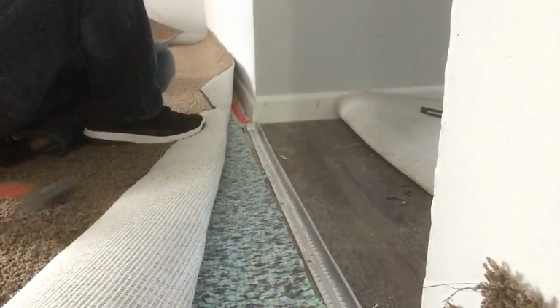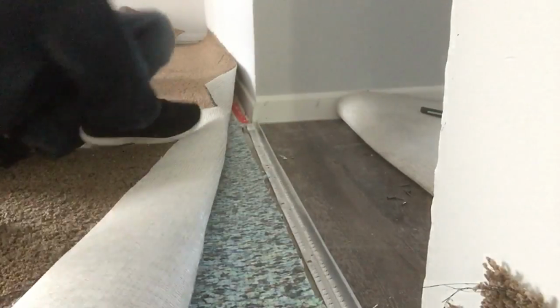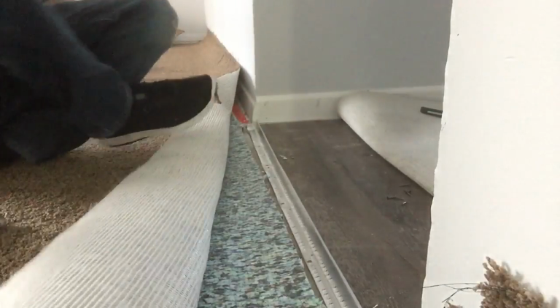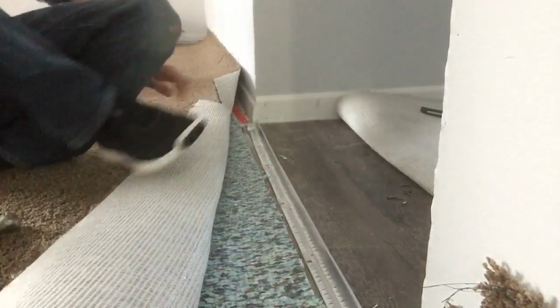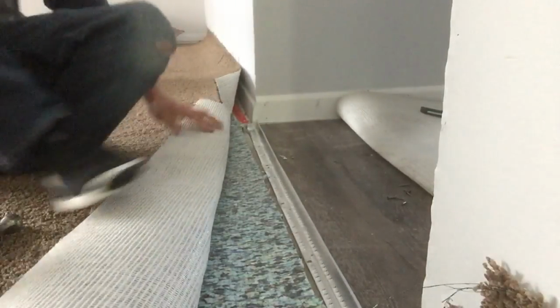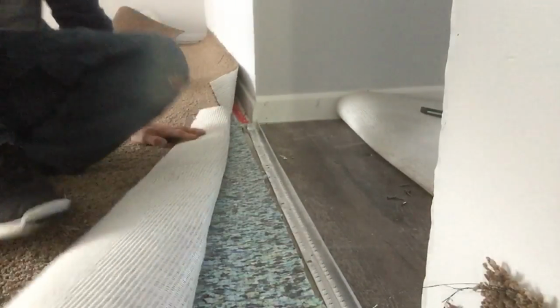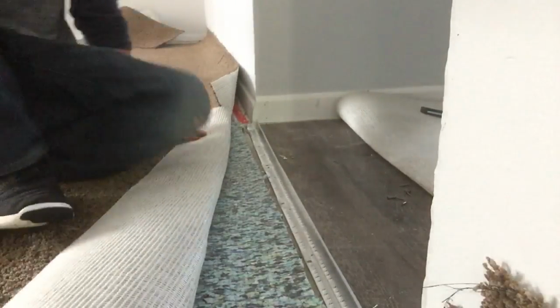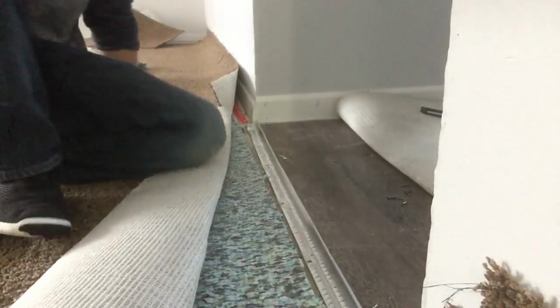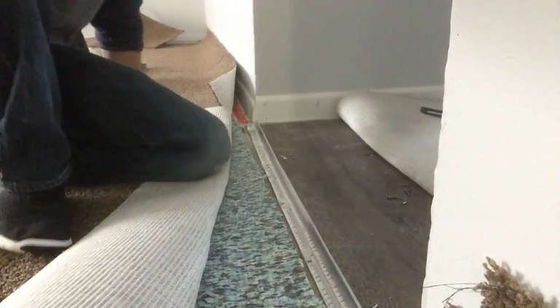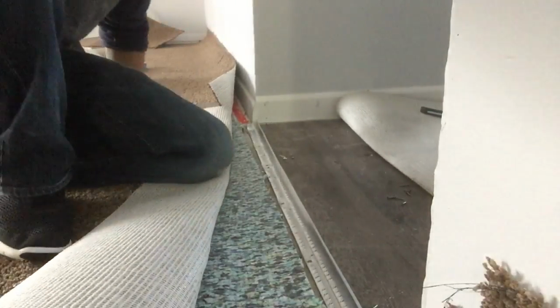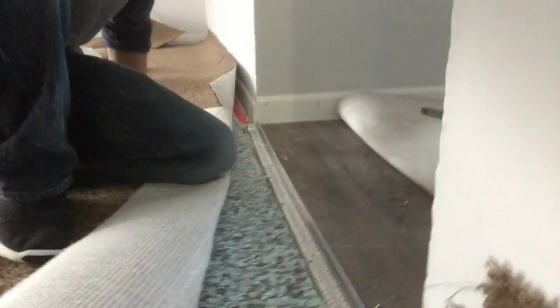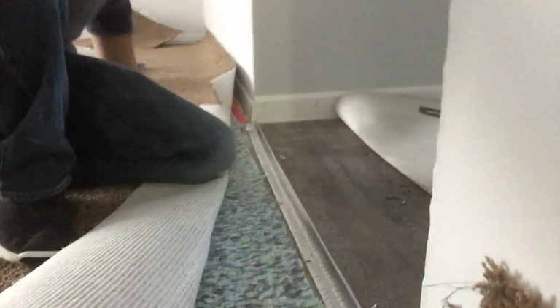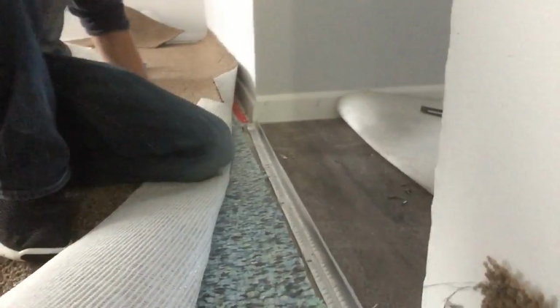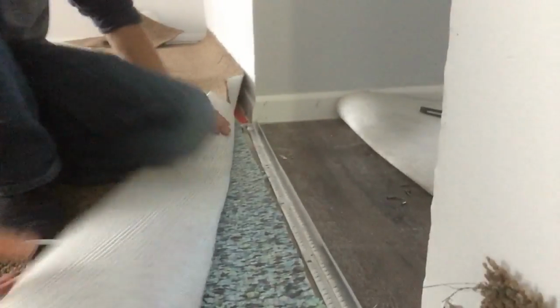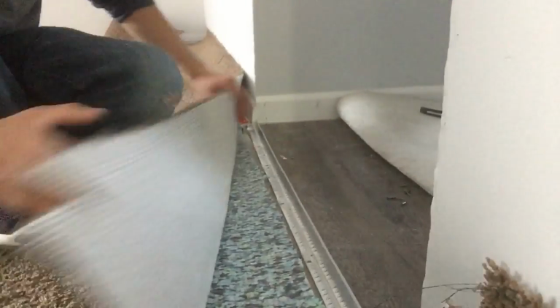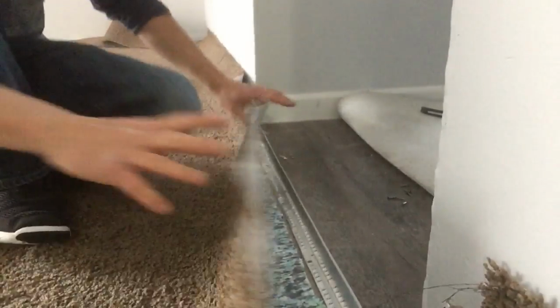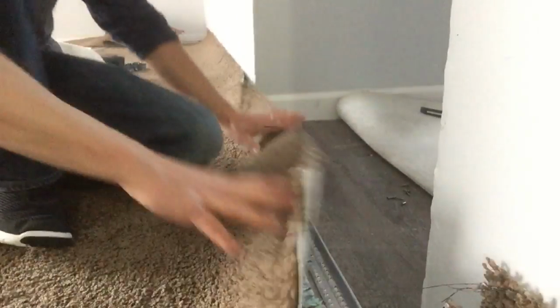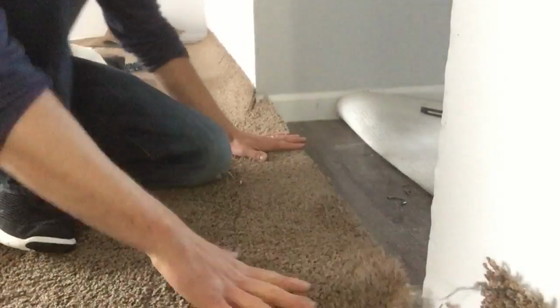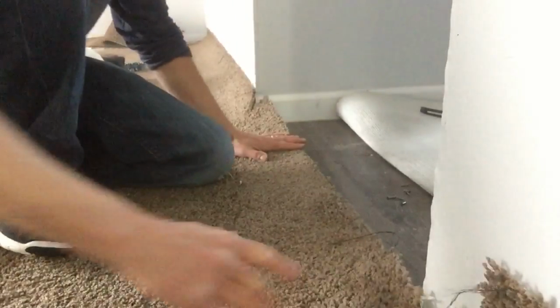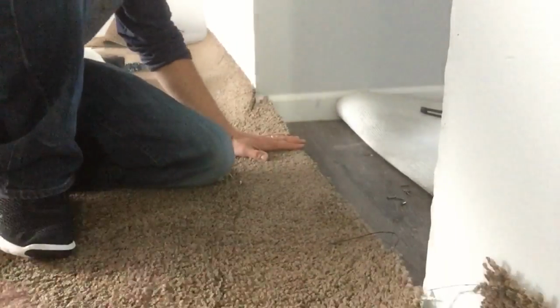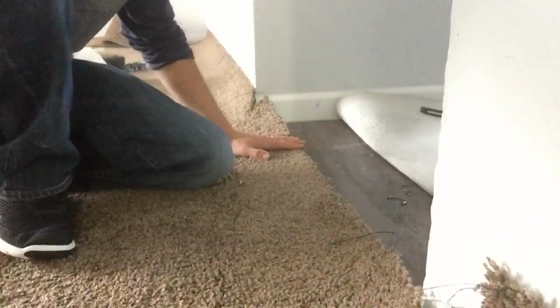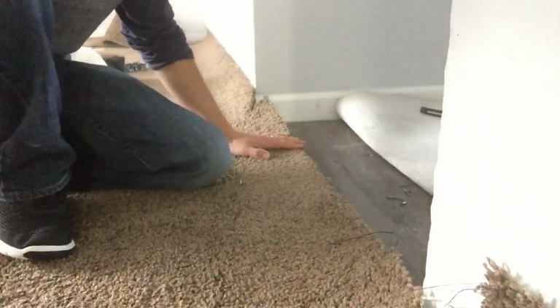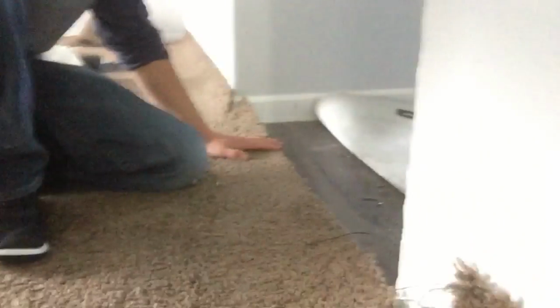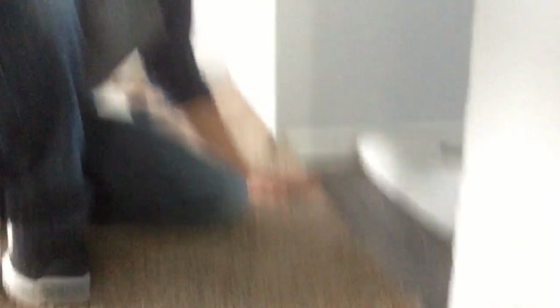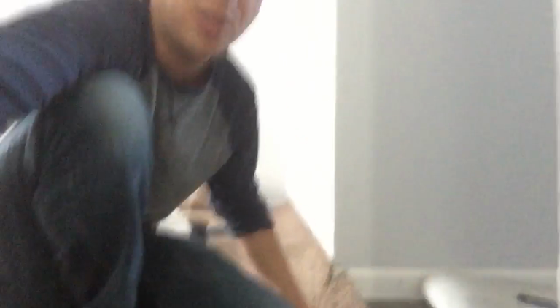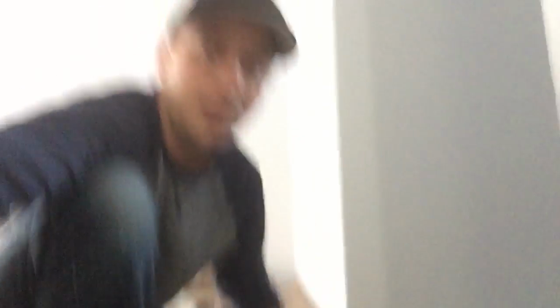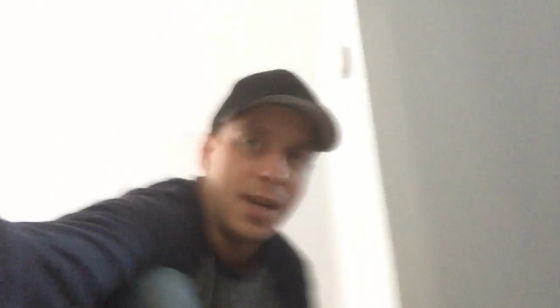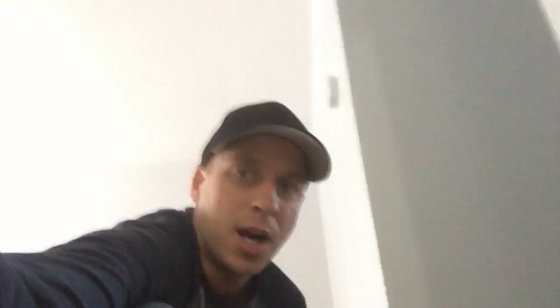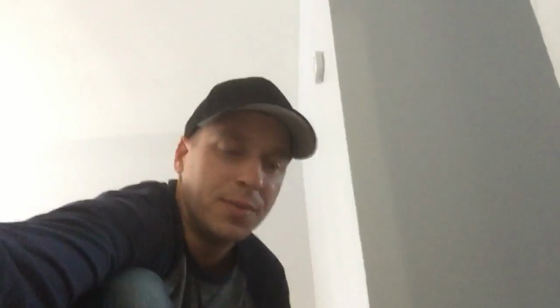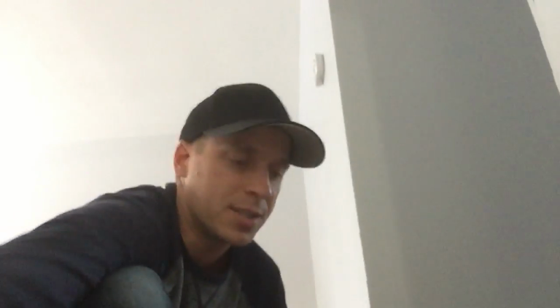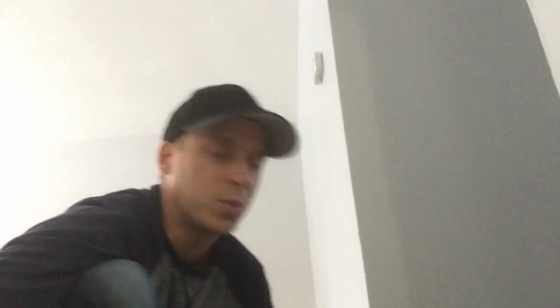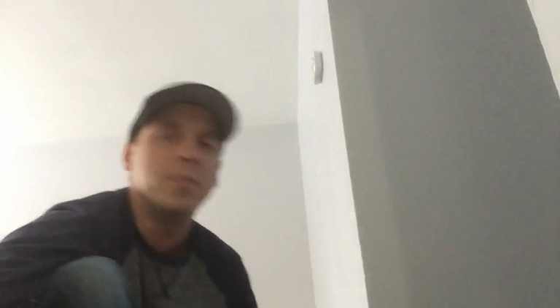All right, that's all grabbed in there — we're good to go. Now I can actually do the install of this room.